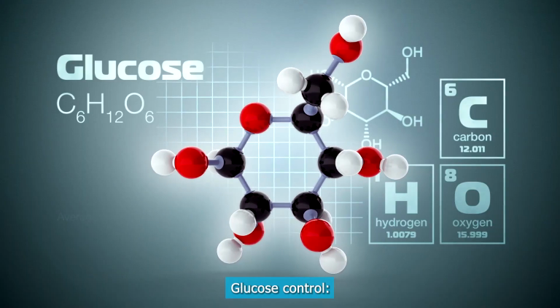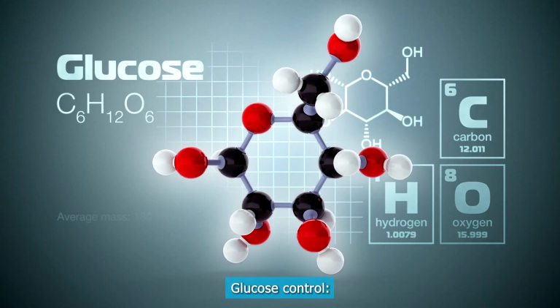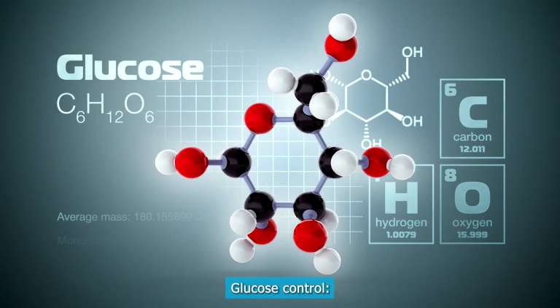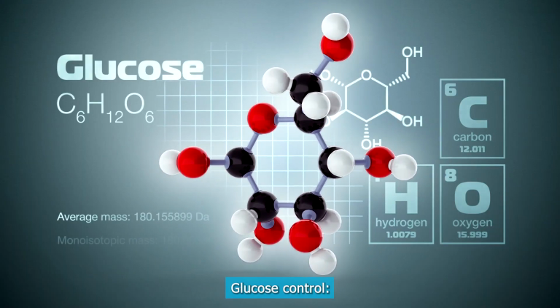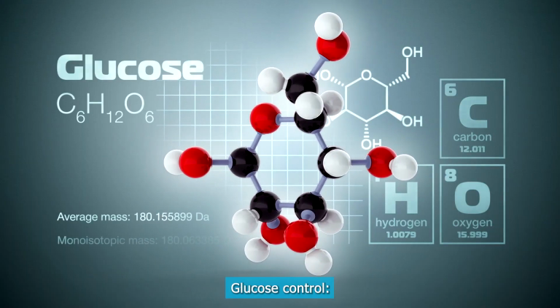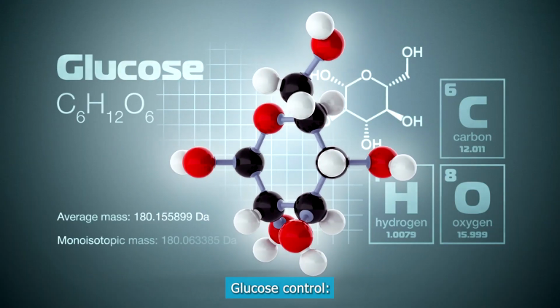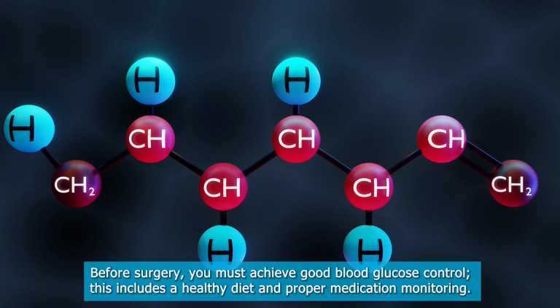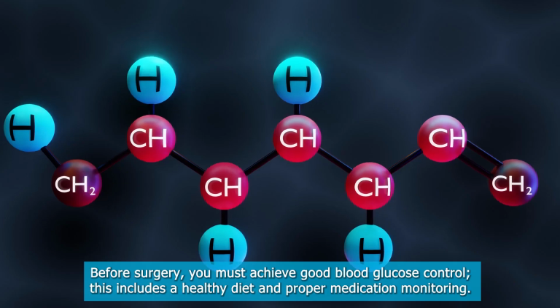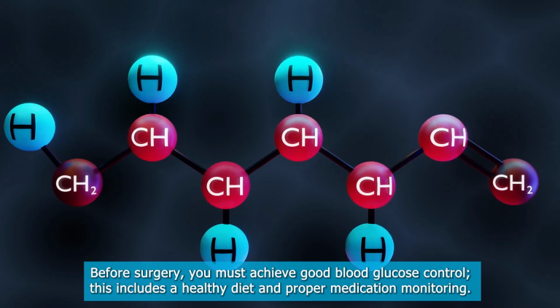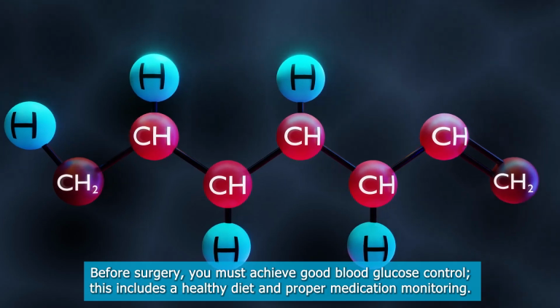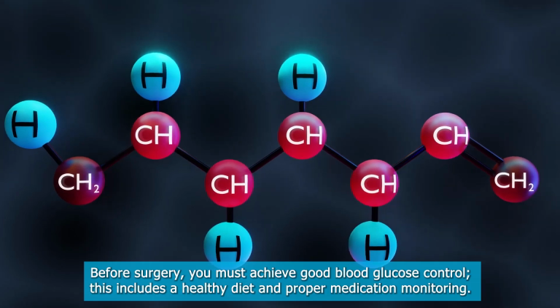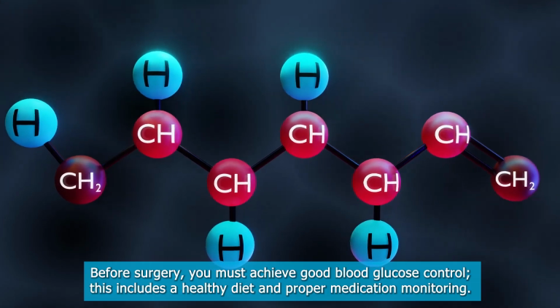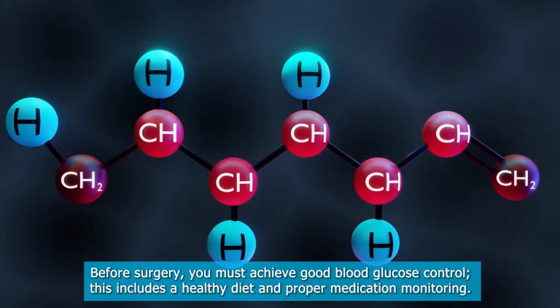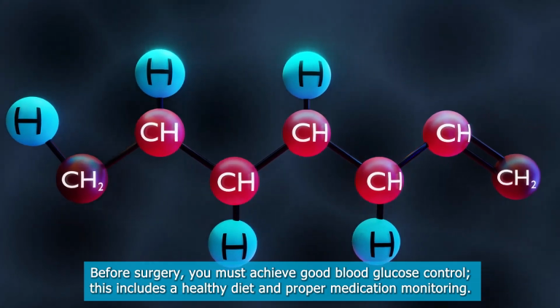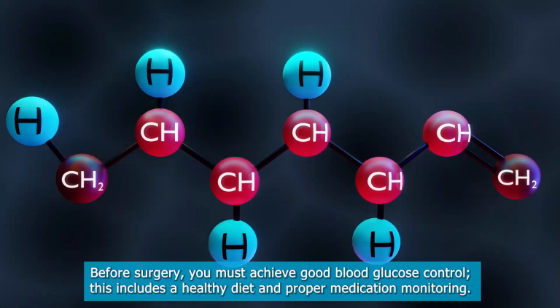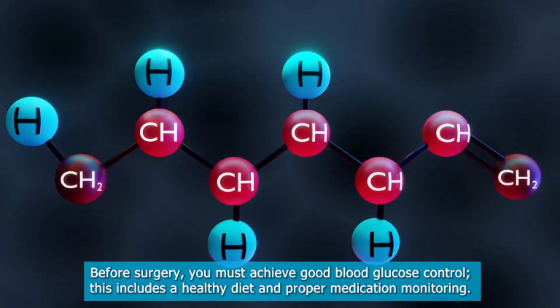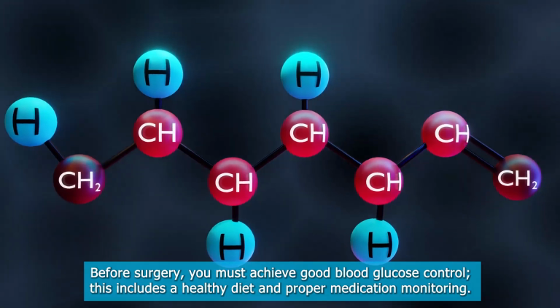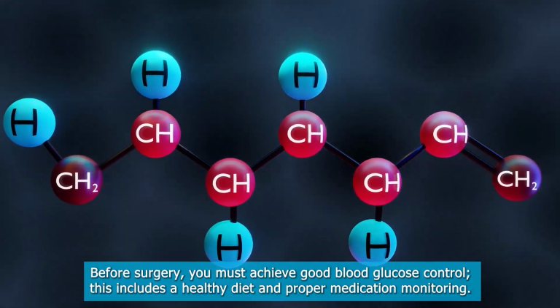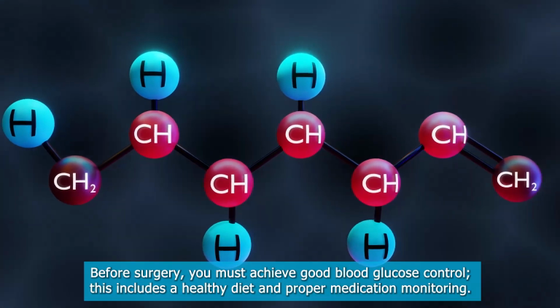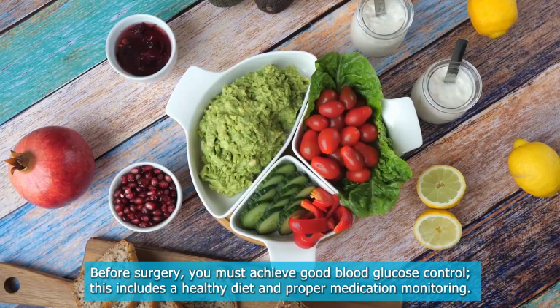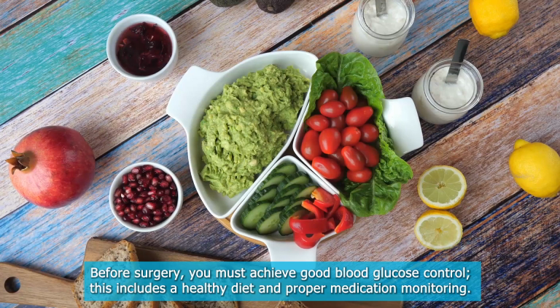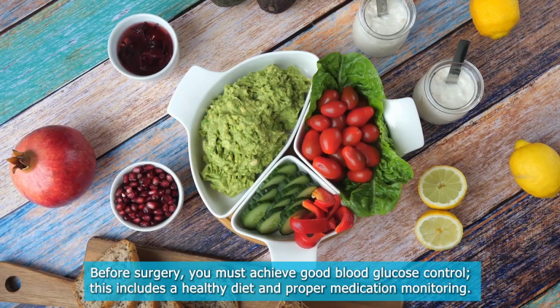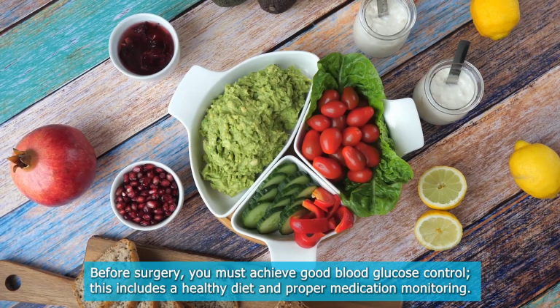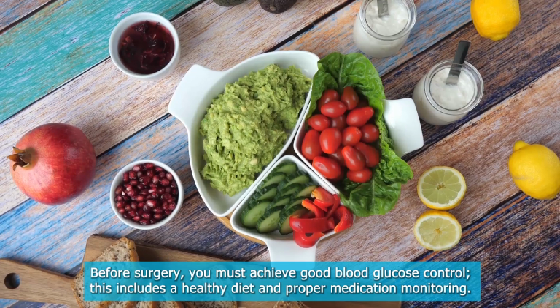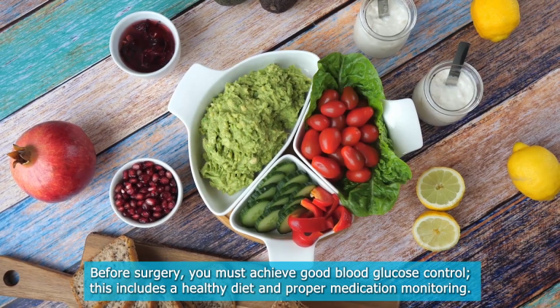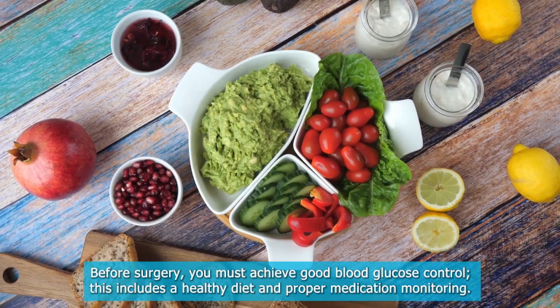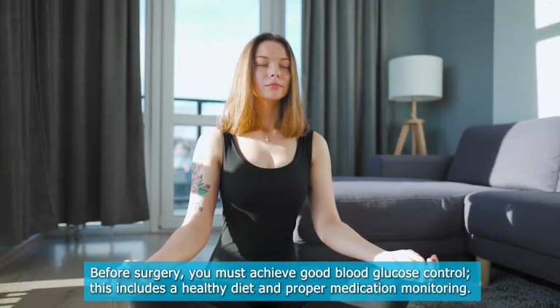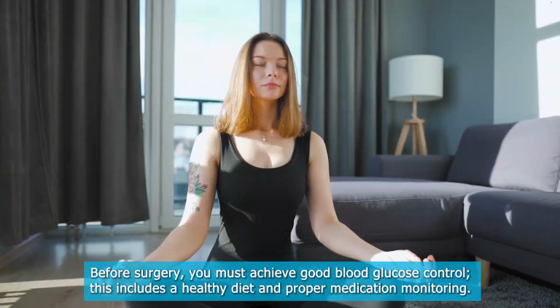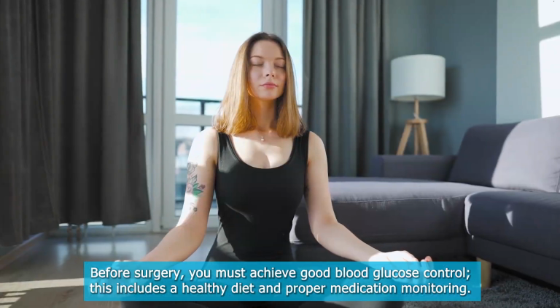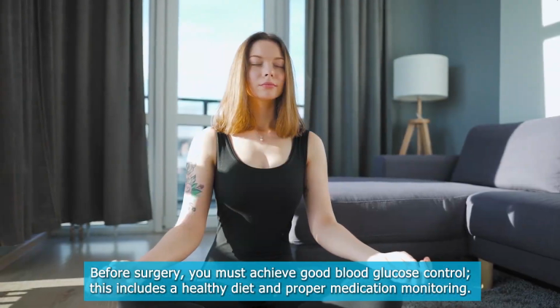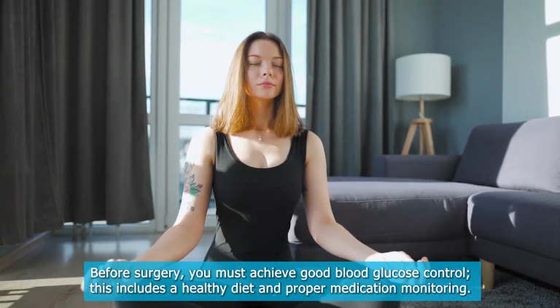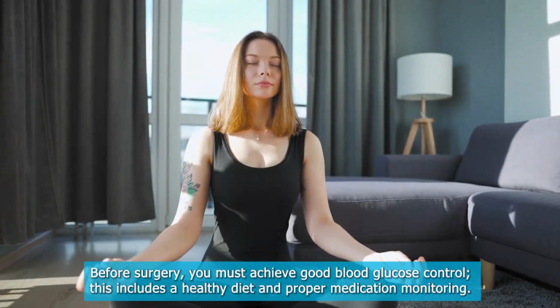Regarding glucose control: before surgery, you must achieve good blood glucose control. This includes maintaining a healthy diet and proper medication monitoring.